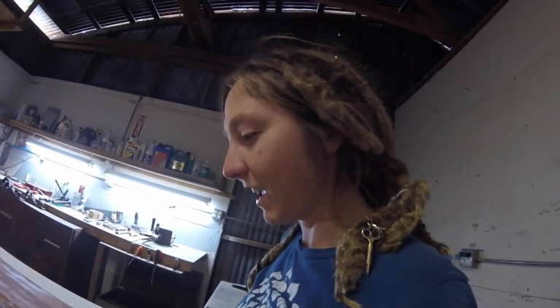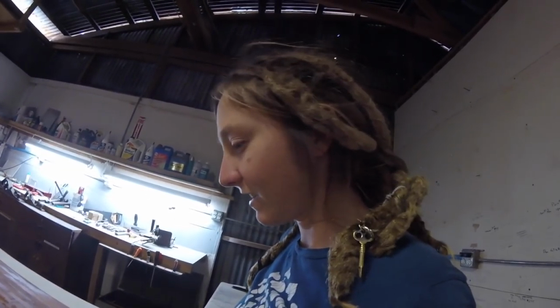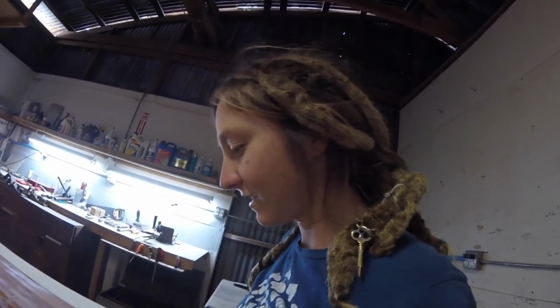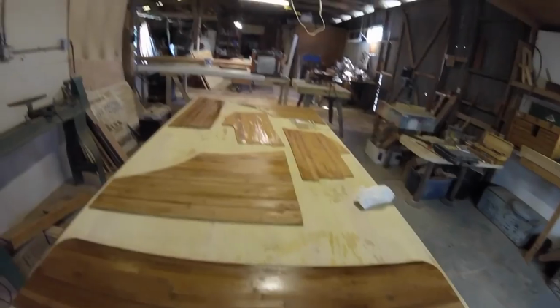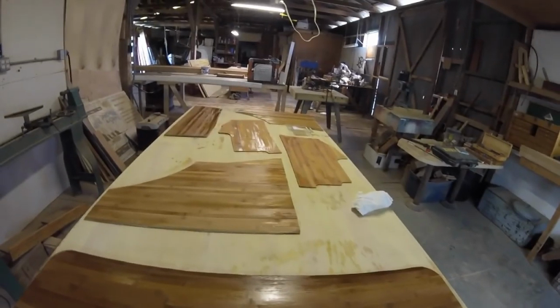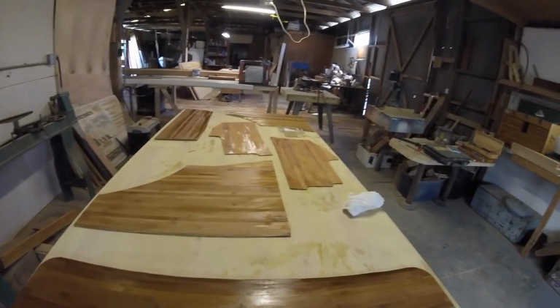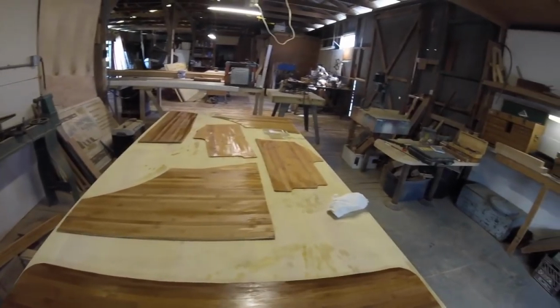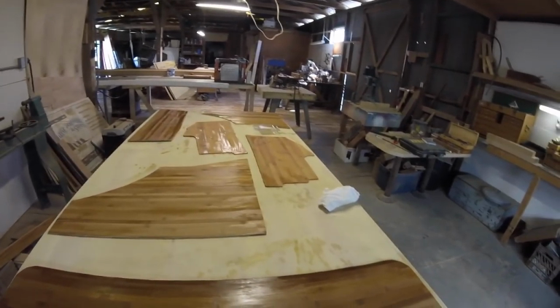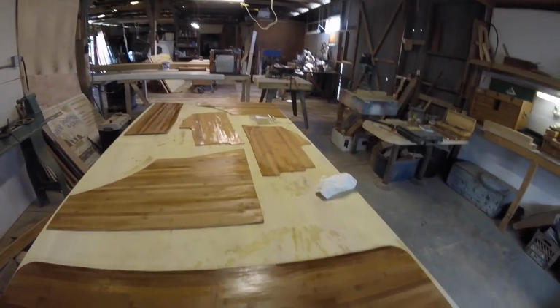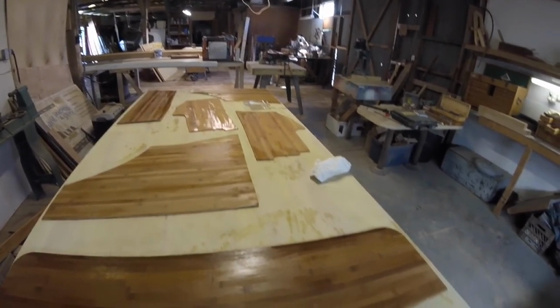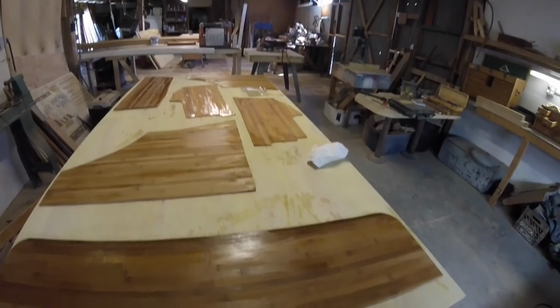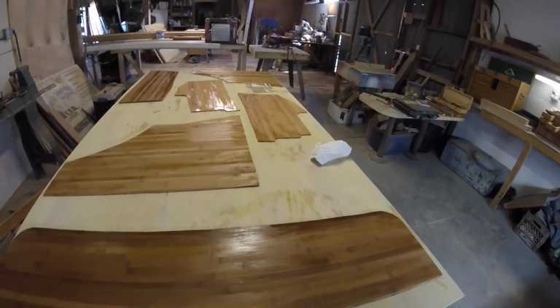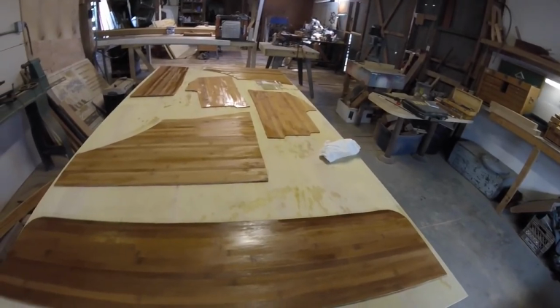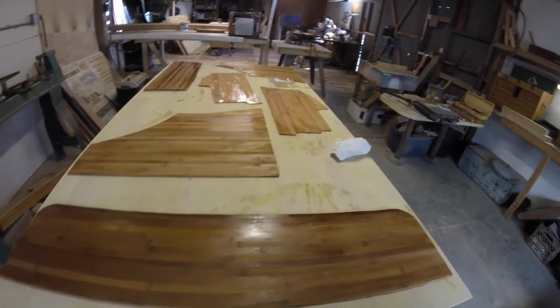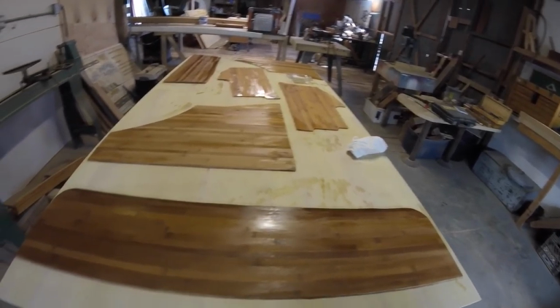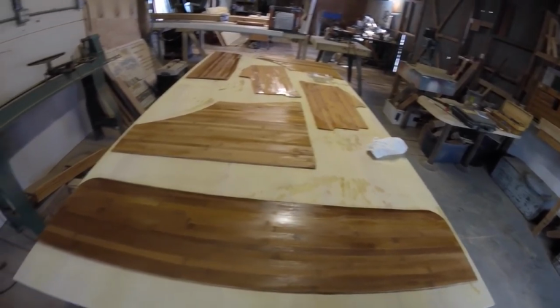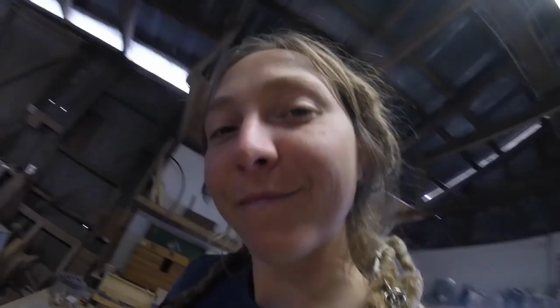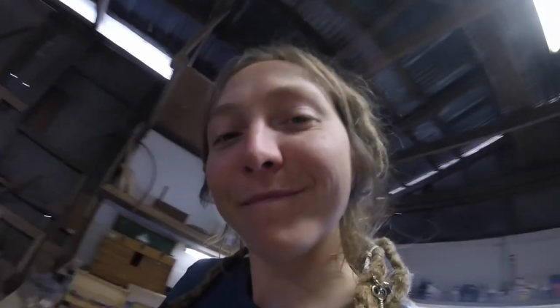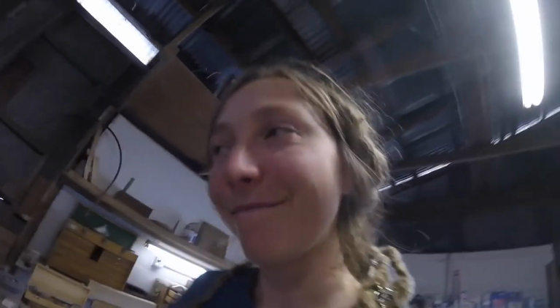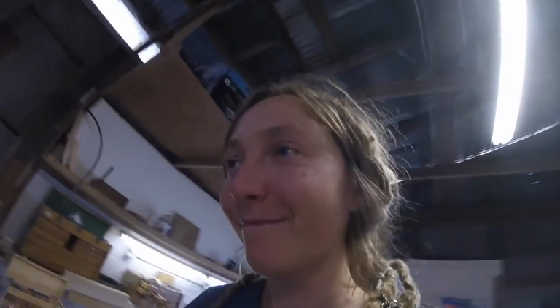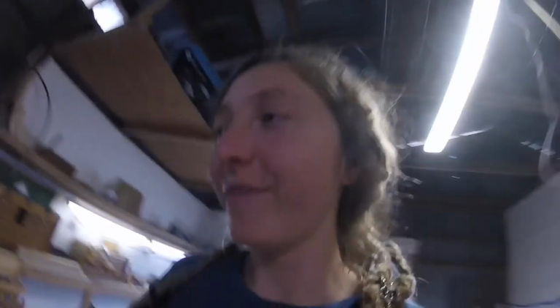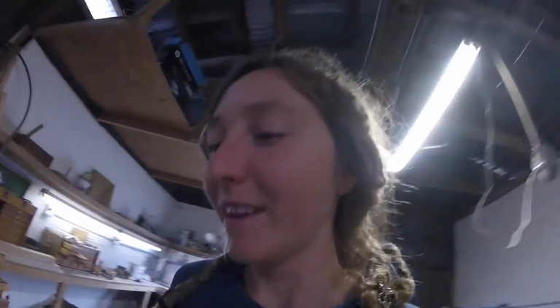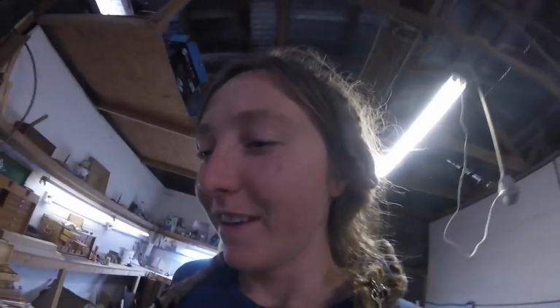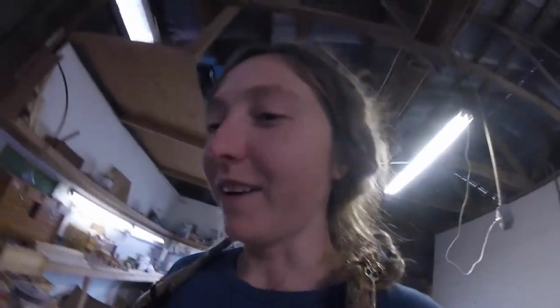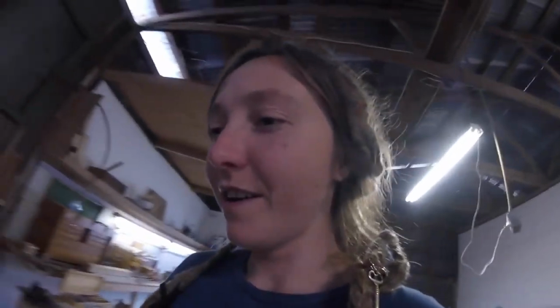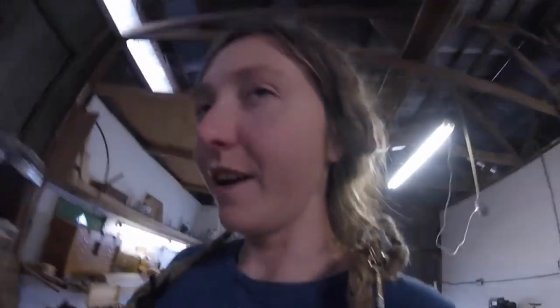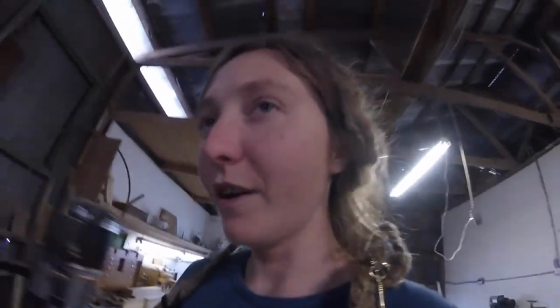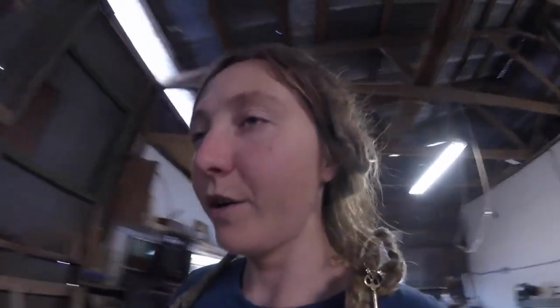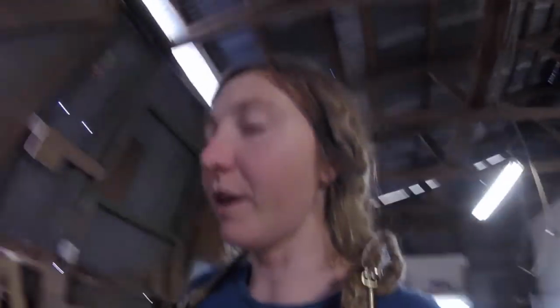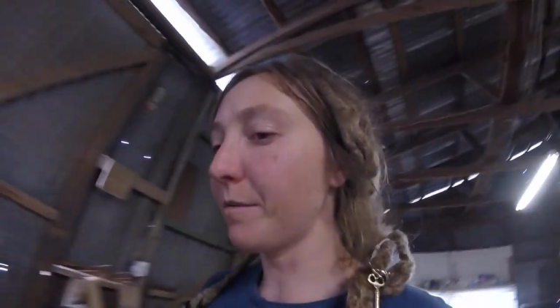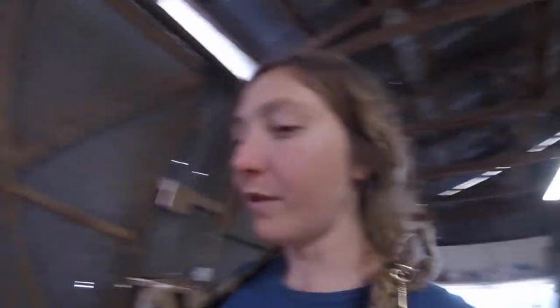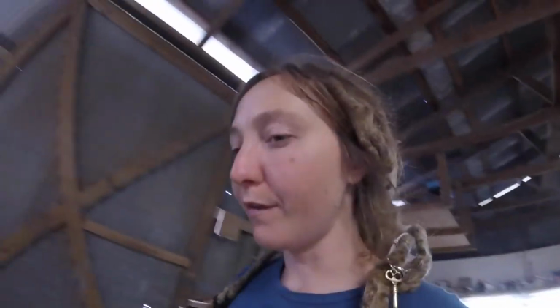This is the matte finish but I think I want the gloss — it looked really nice when it was shiny.